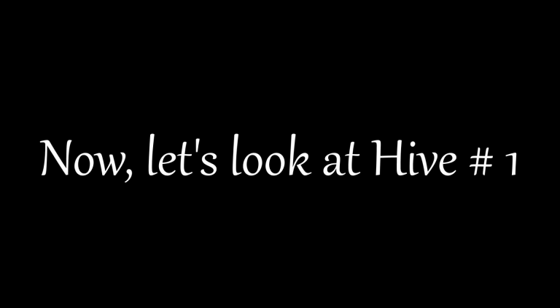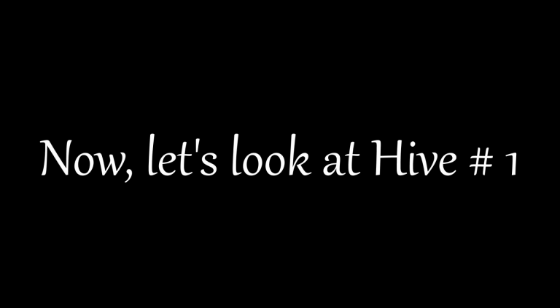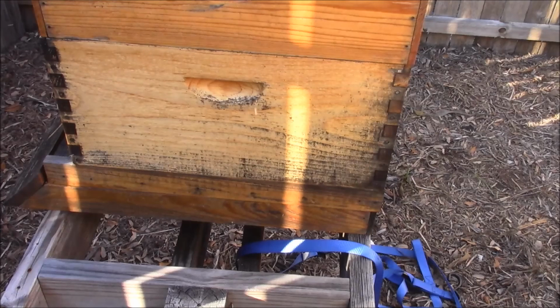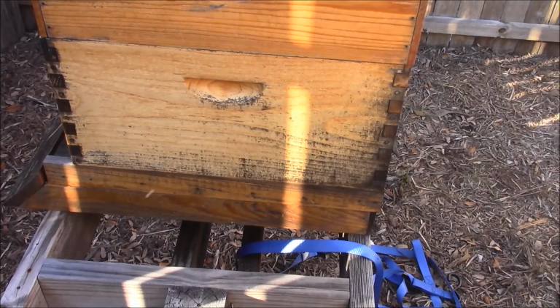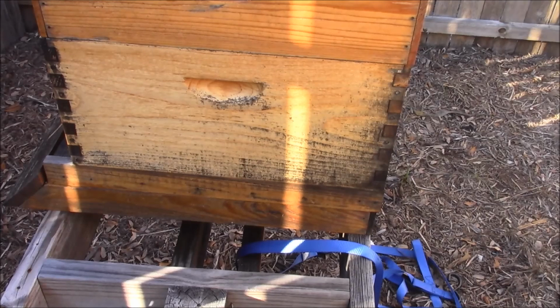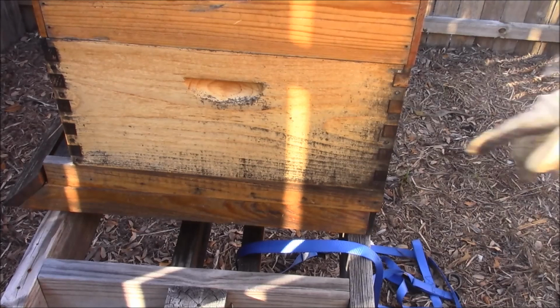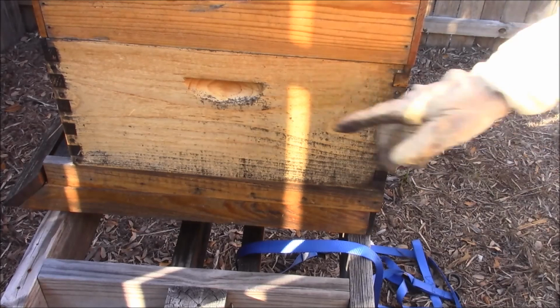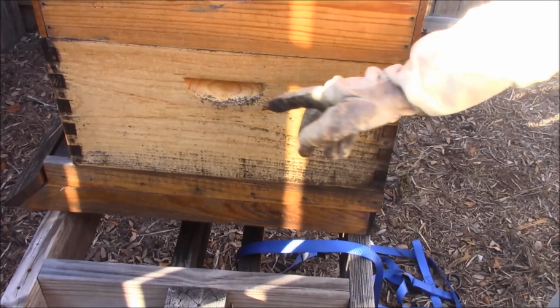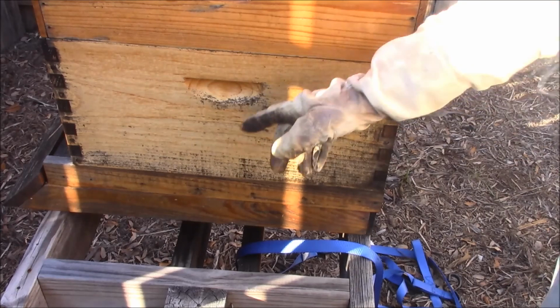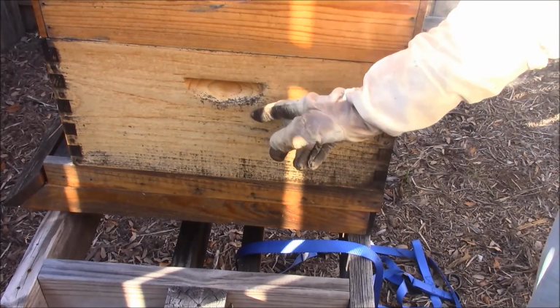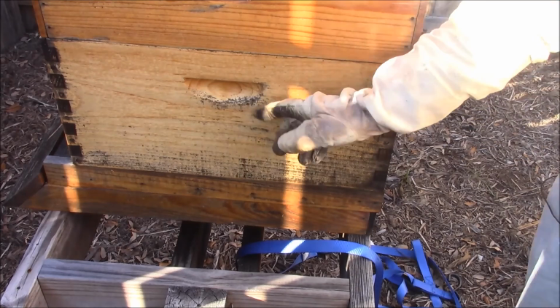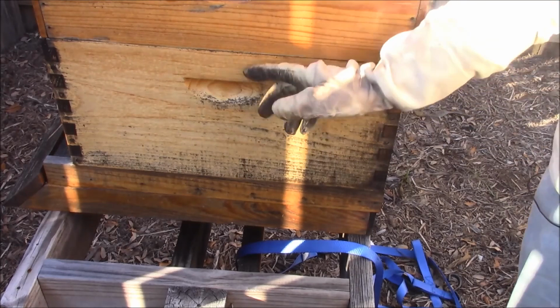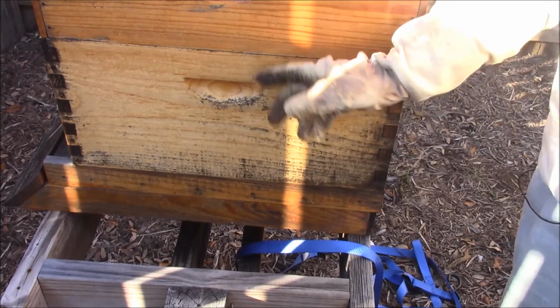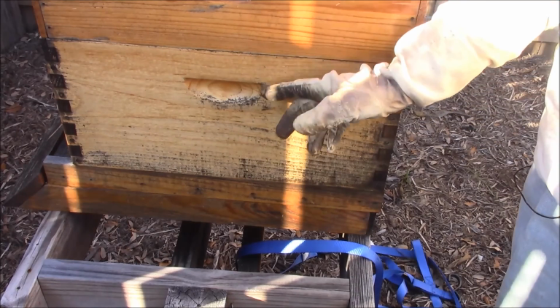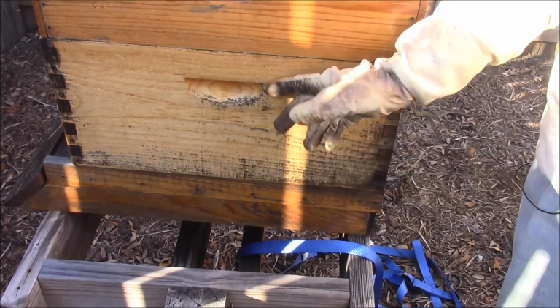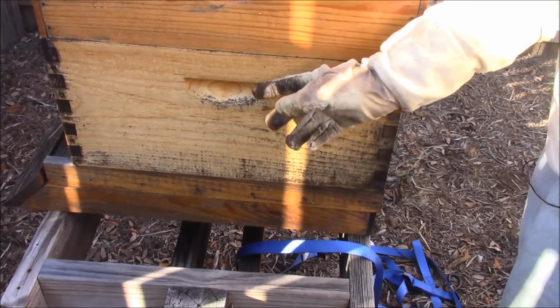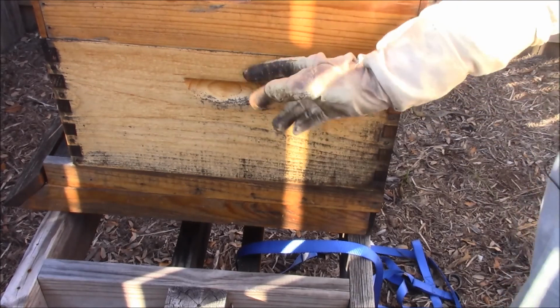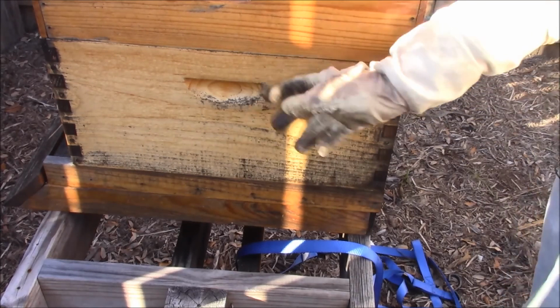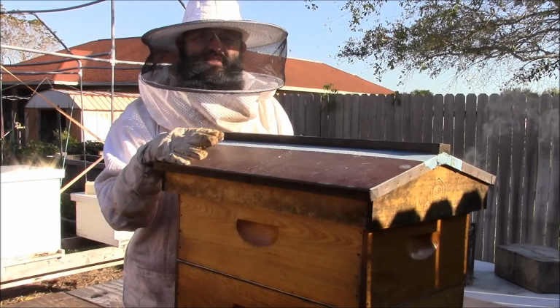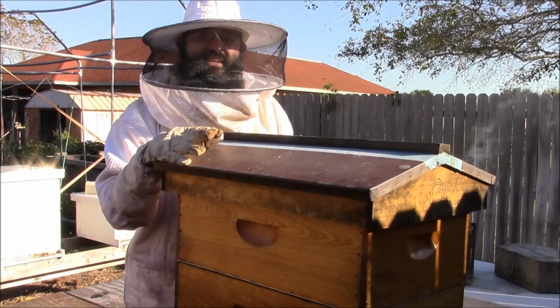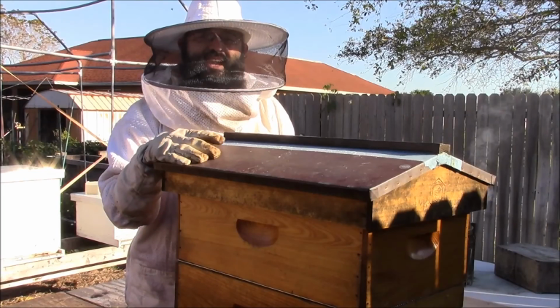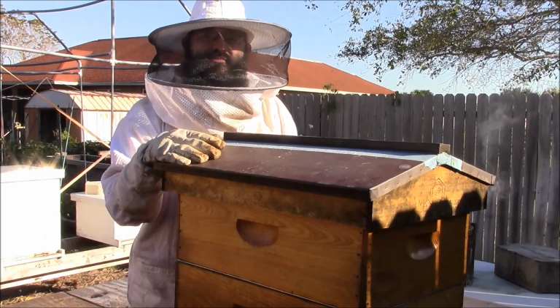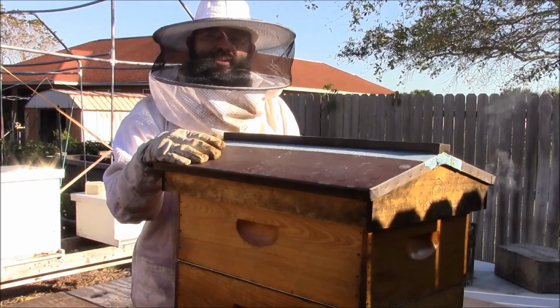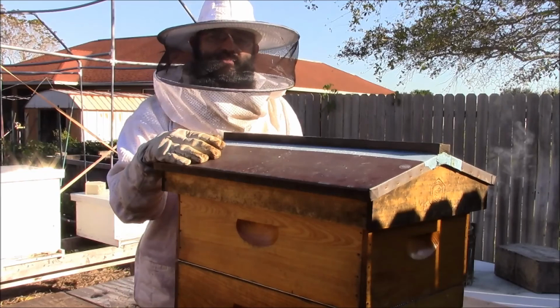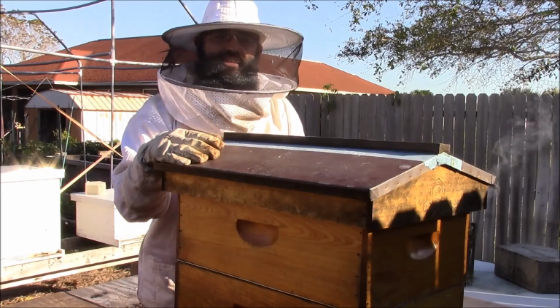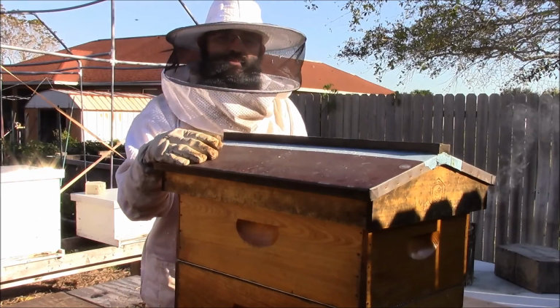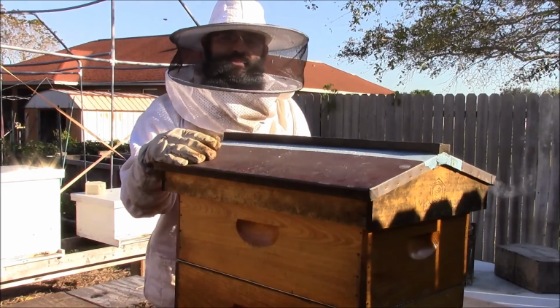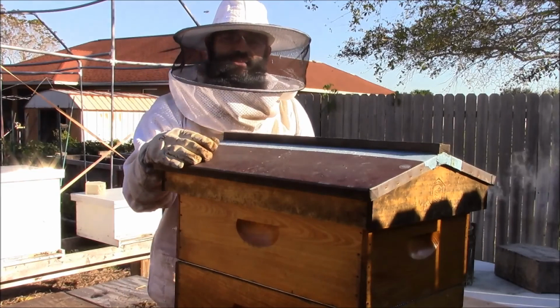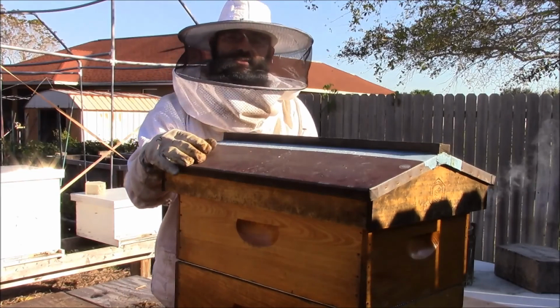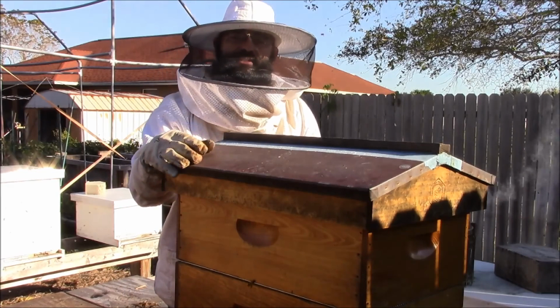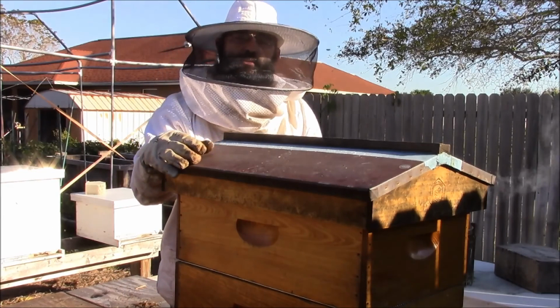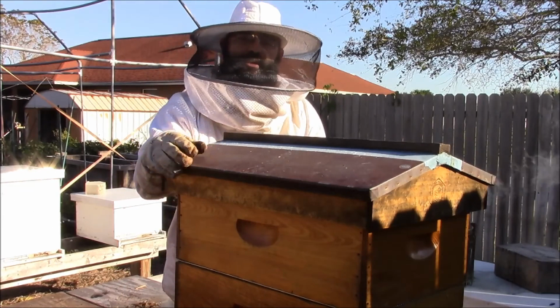Now we're gonna take a look at this bottom box down here. It's an eight-frame deep, so let's see what we get.